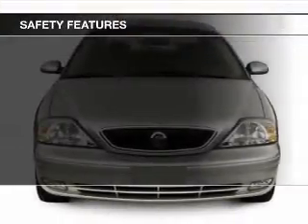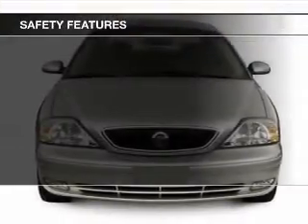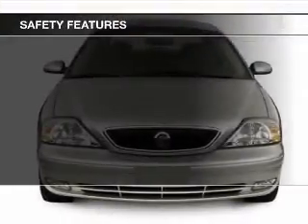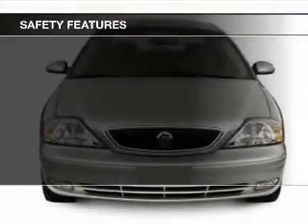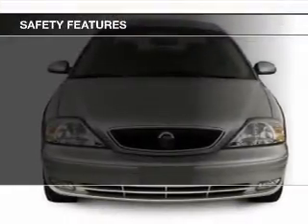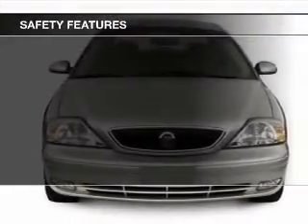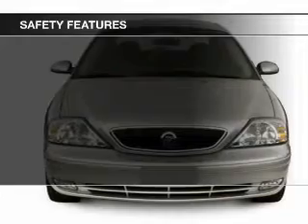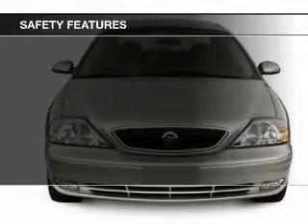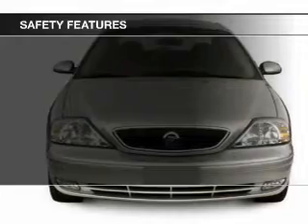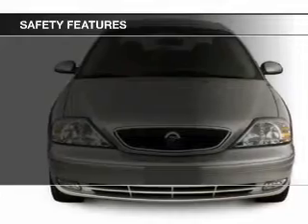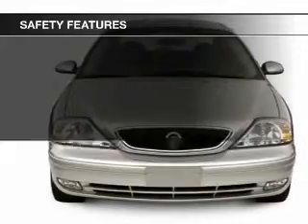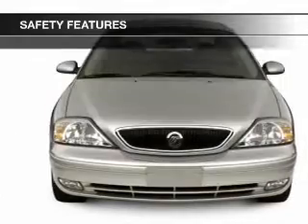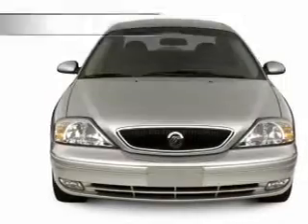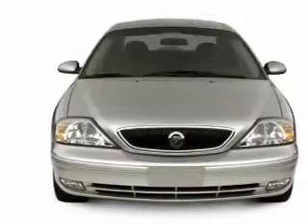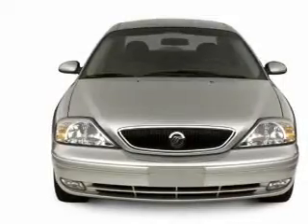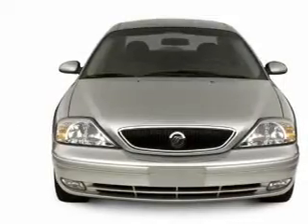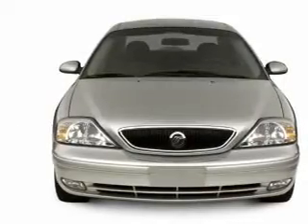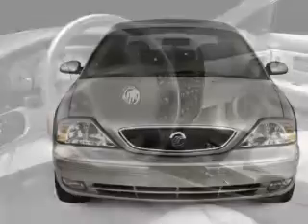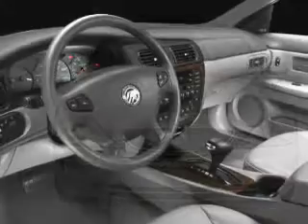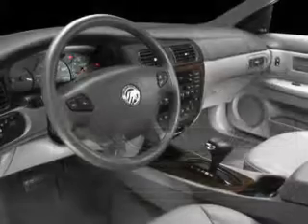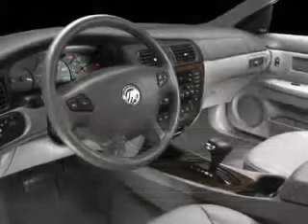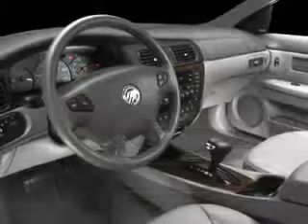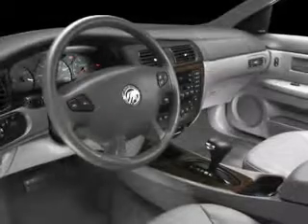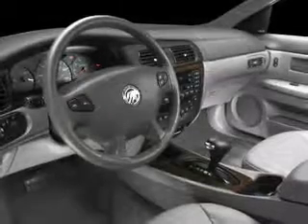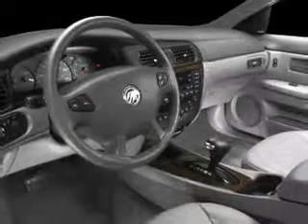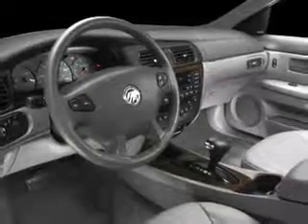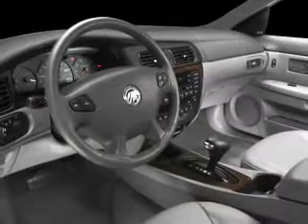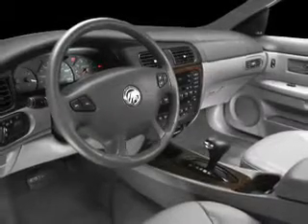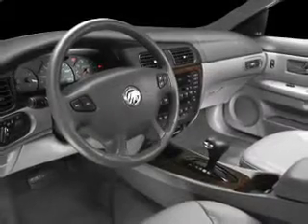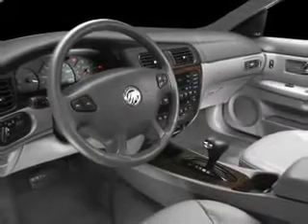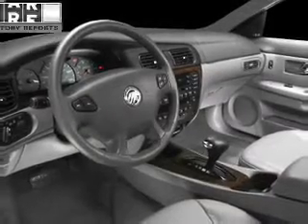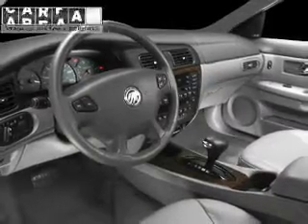Safety was made a priority with these features: independent suspension, a passenger airbag, front ventilated disc brakes, and child safety locks.